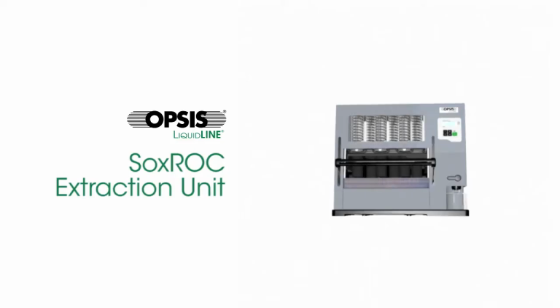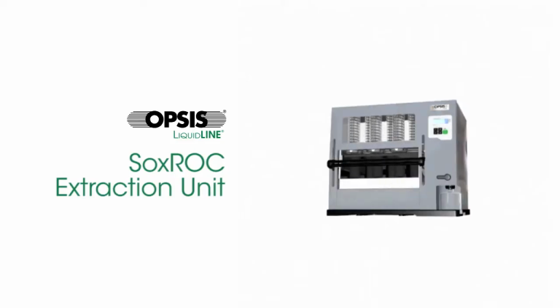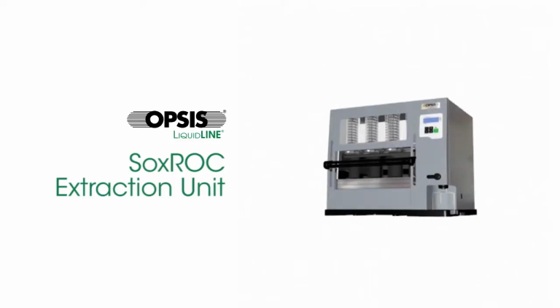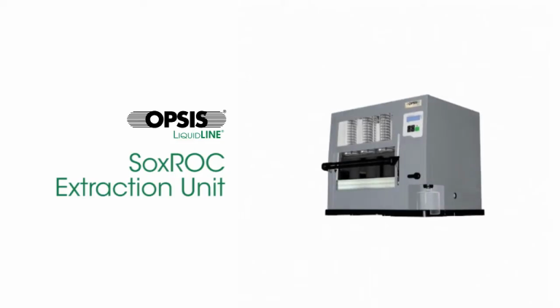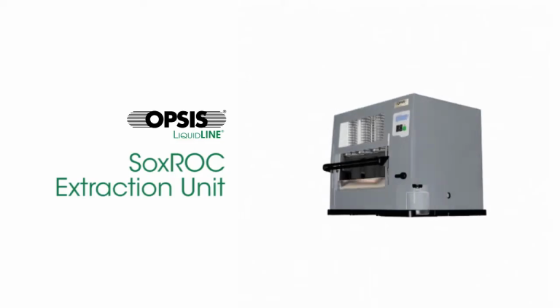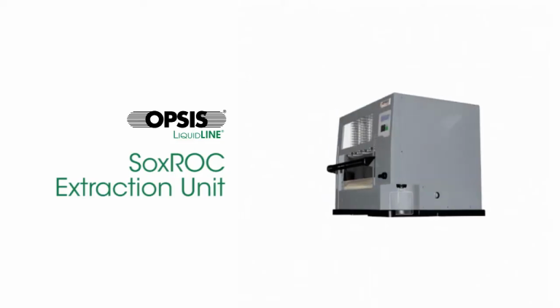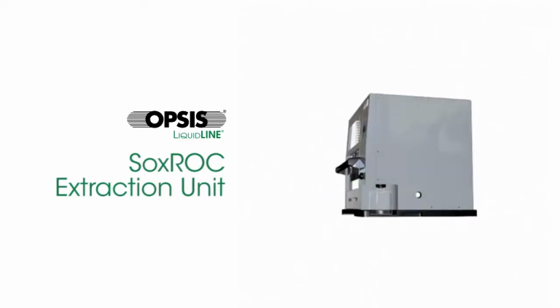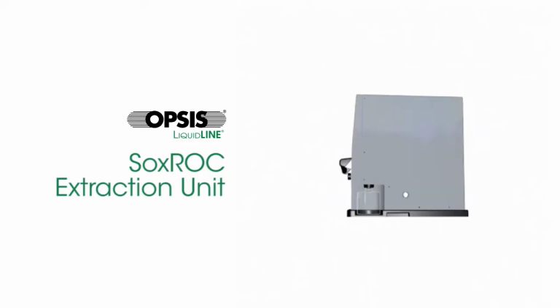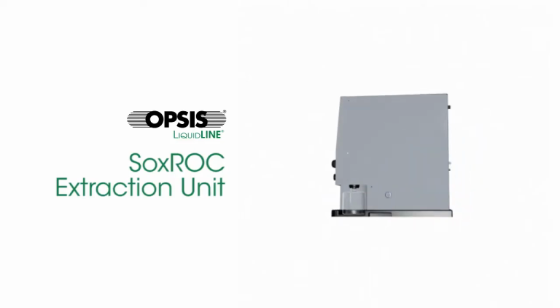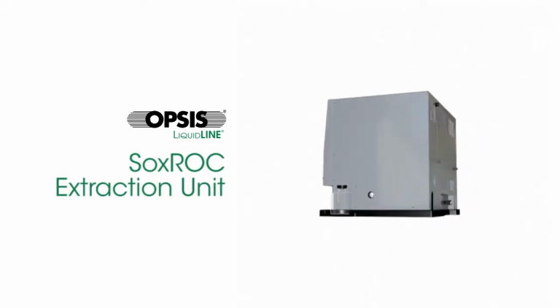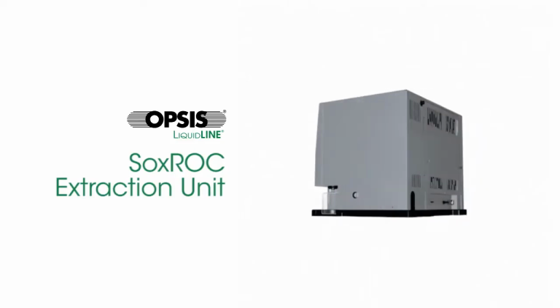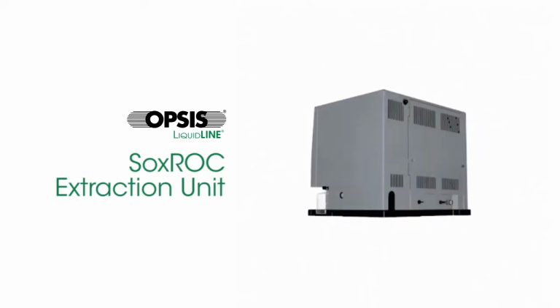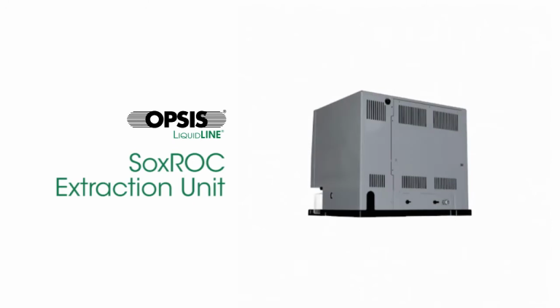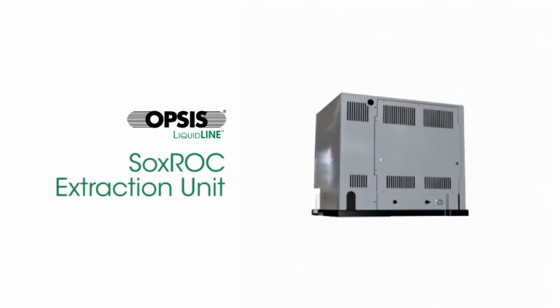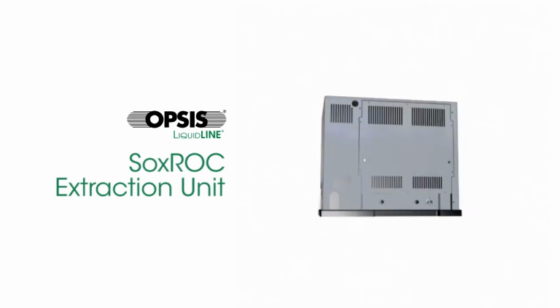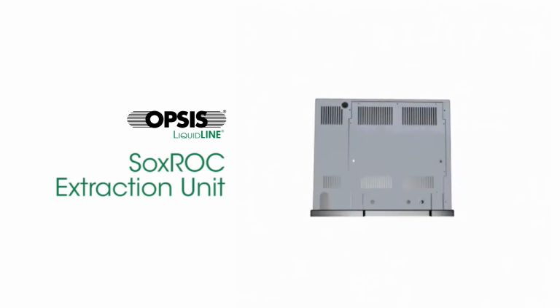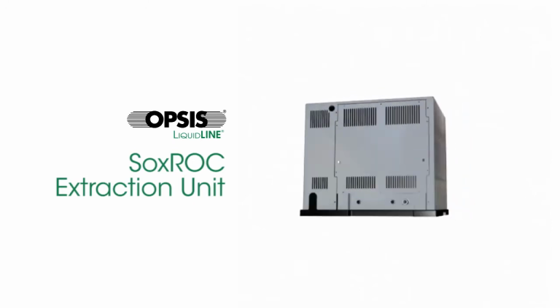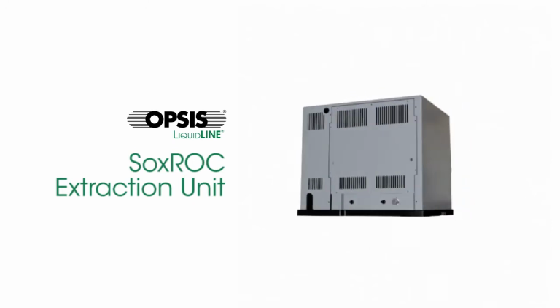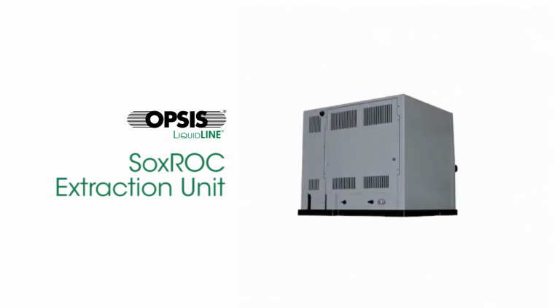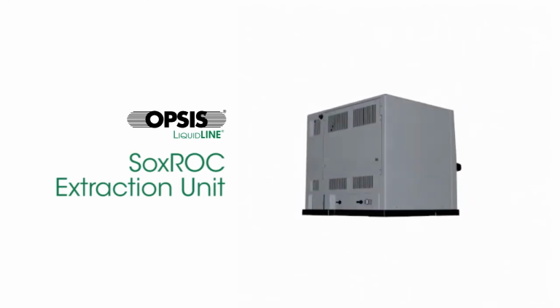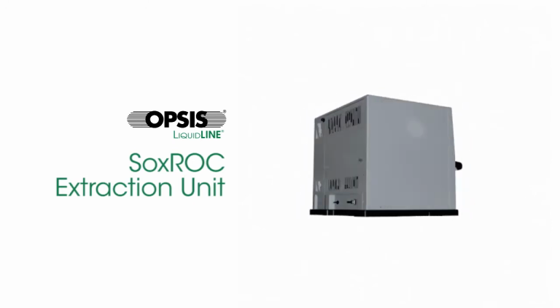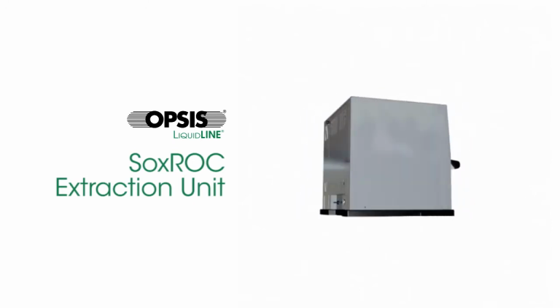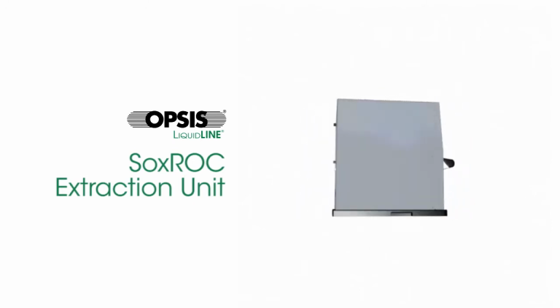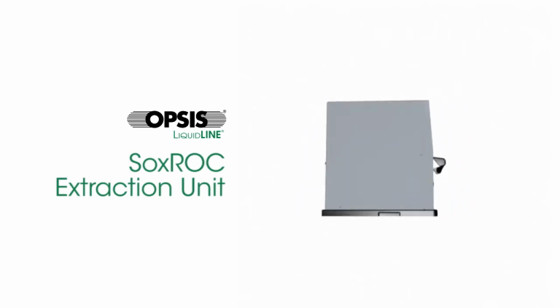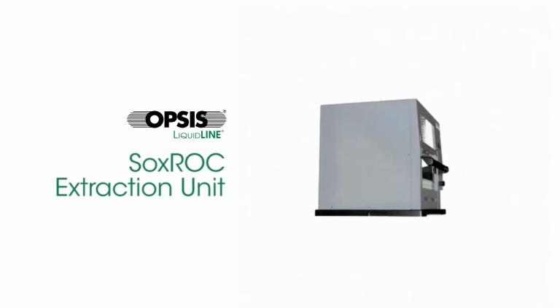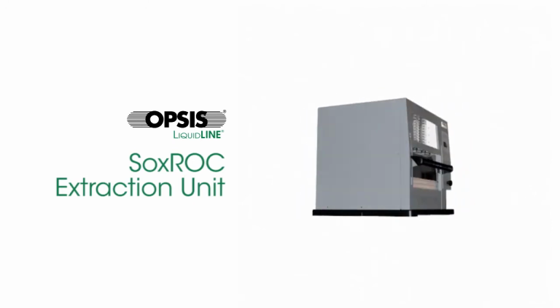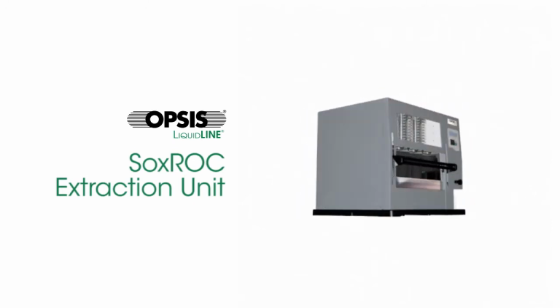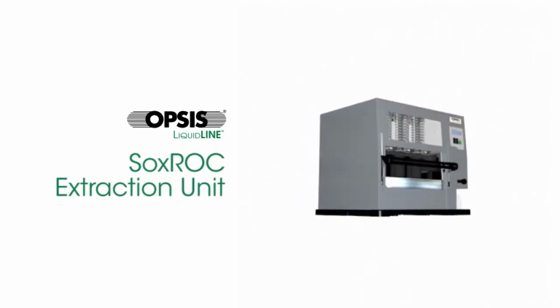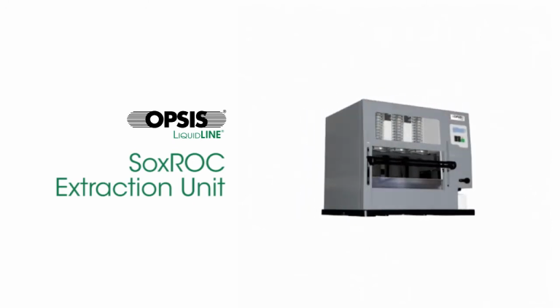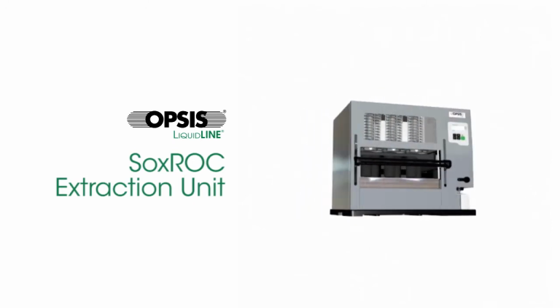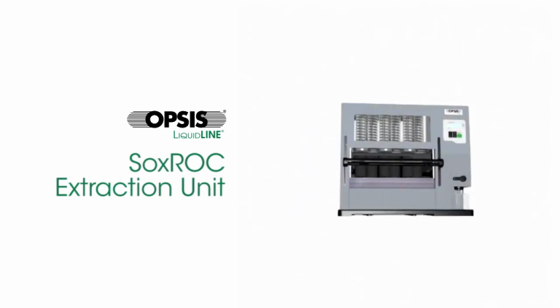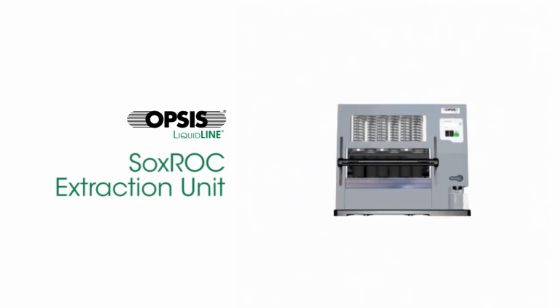The Soxrock extraction unit brings innovation and savings for any hot solvent extraction lab.